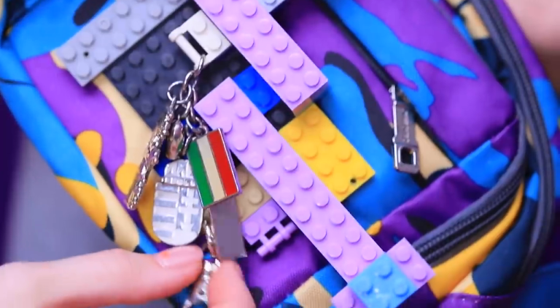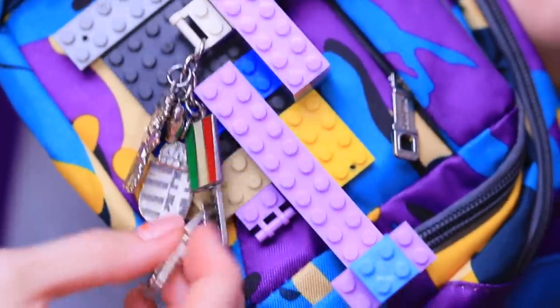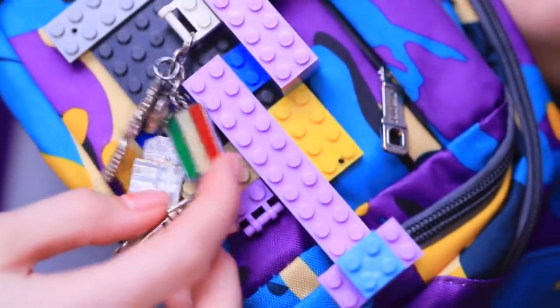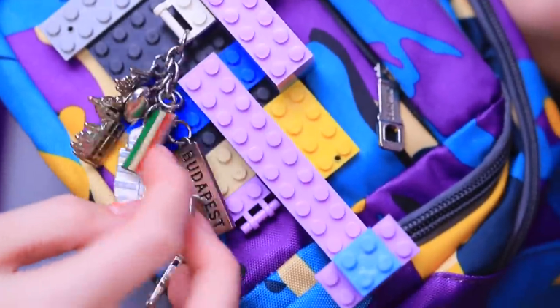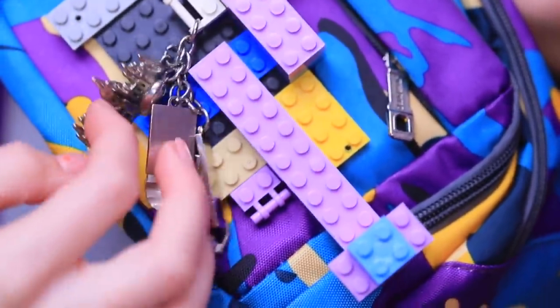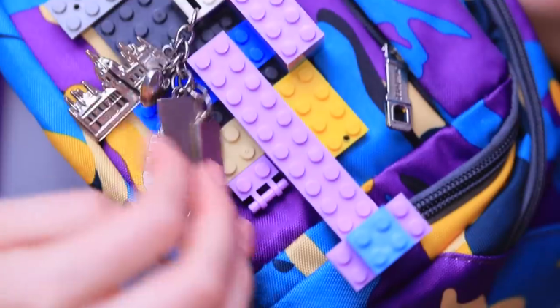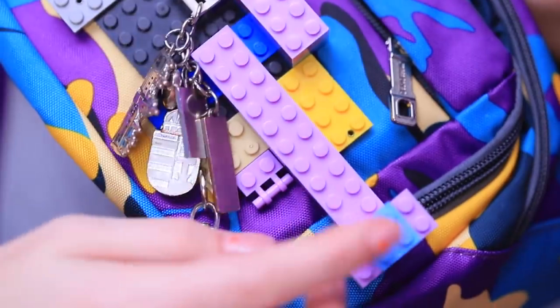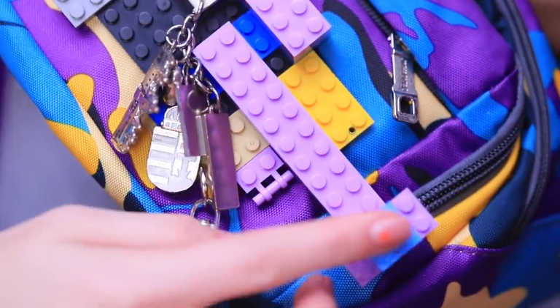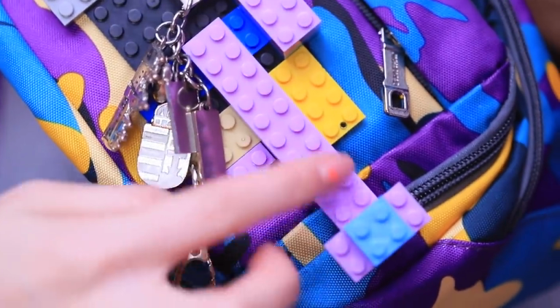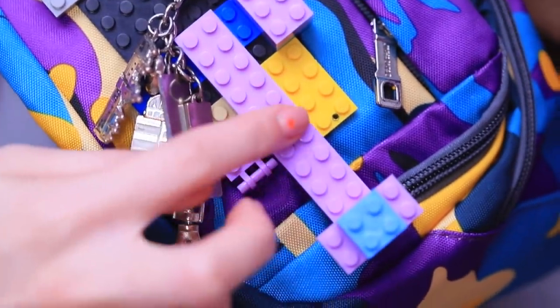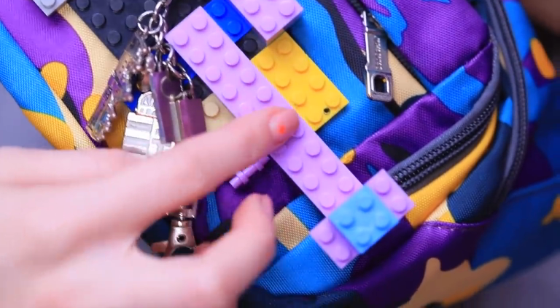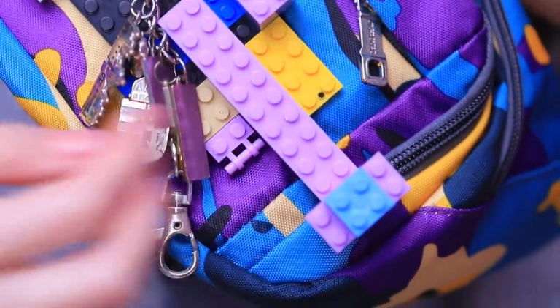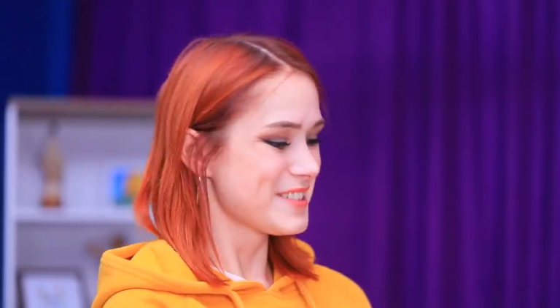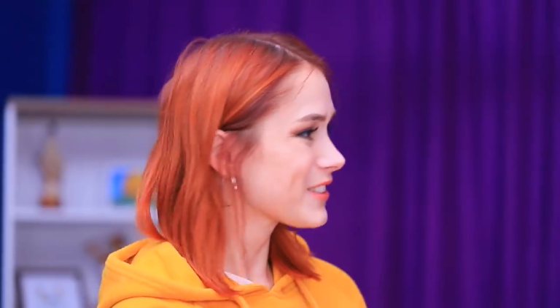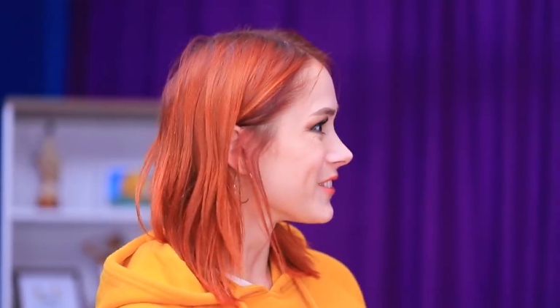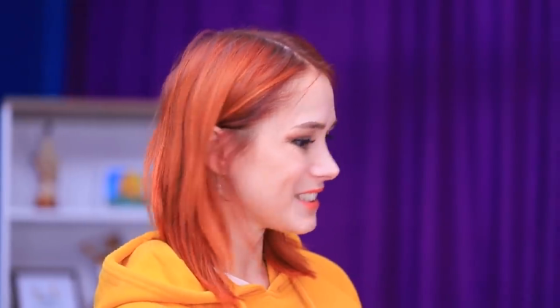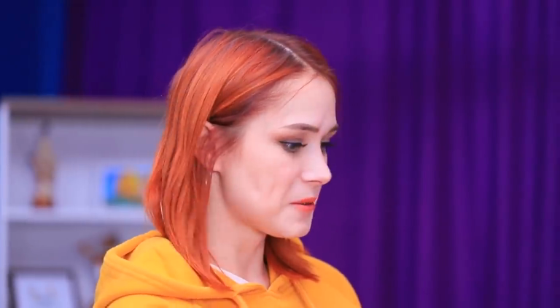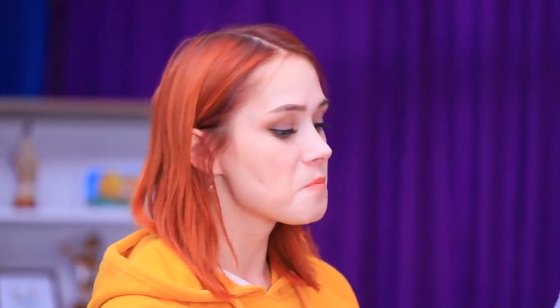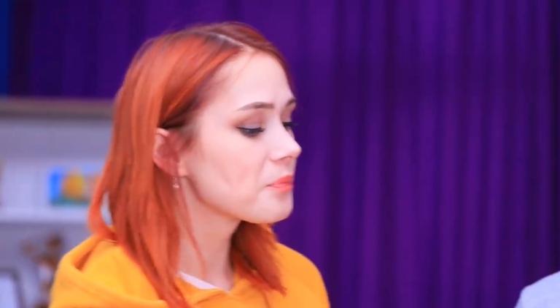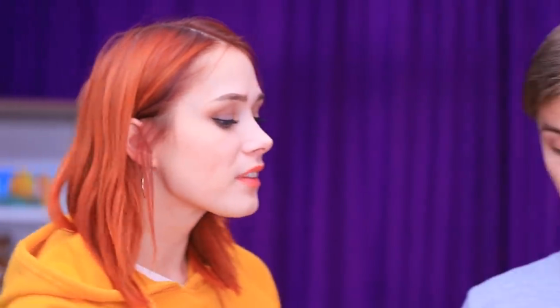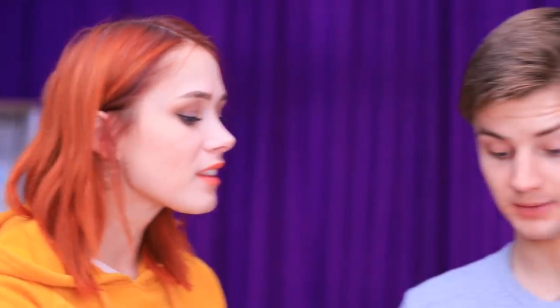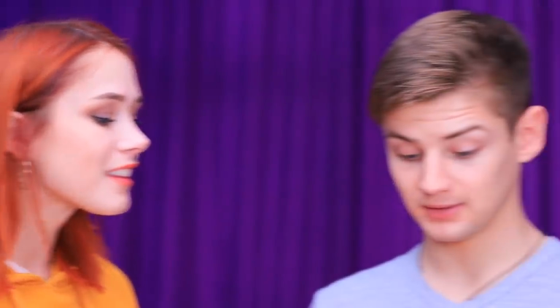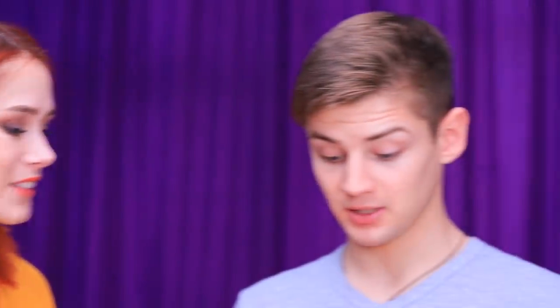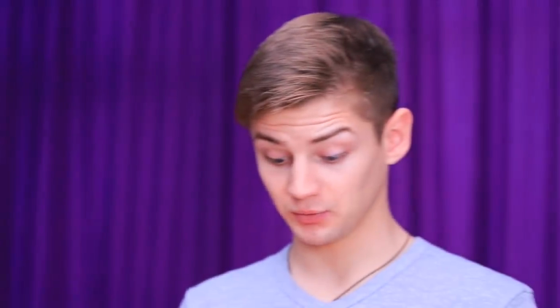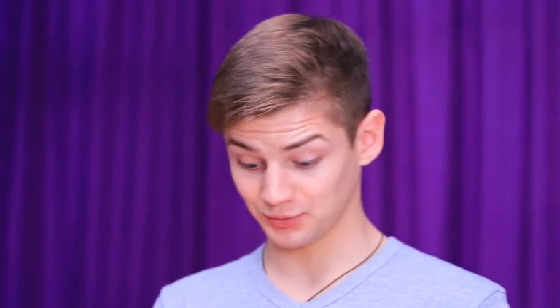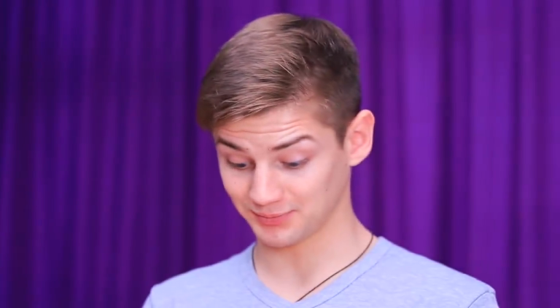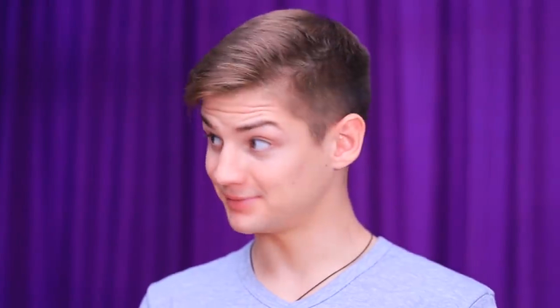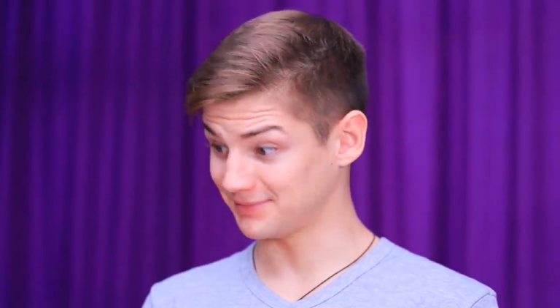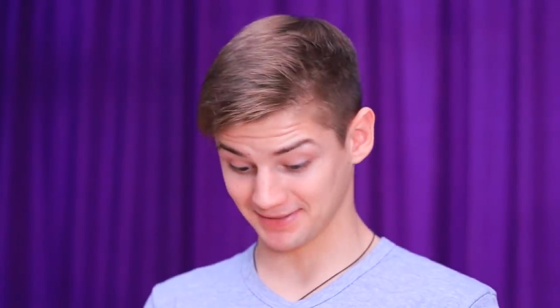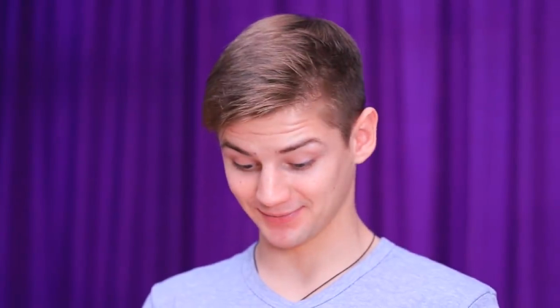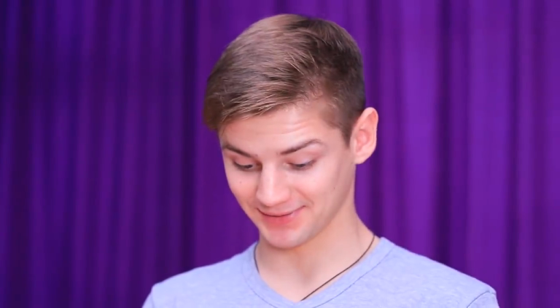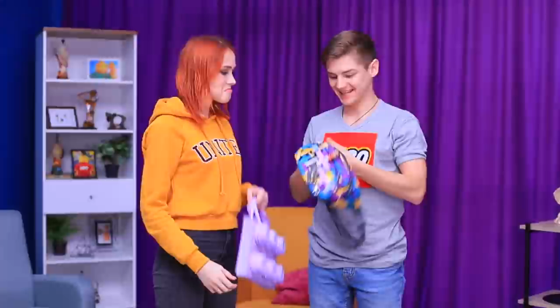Check out my stylish LEGO fanny pack! Everything is right here! It's super useful!